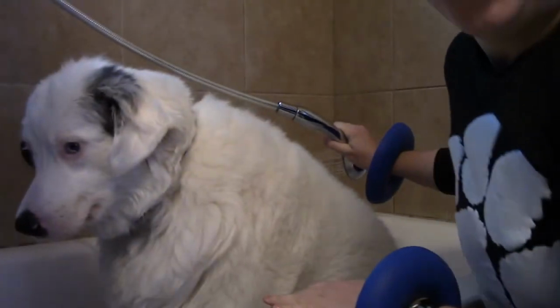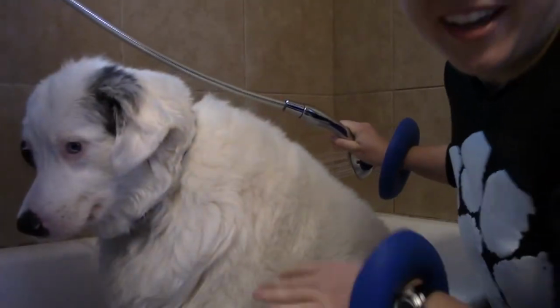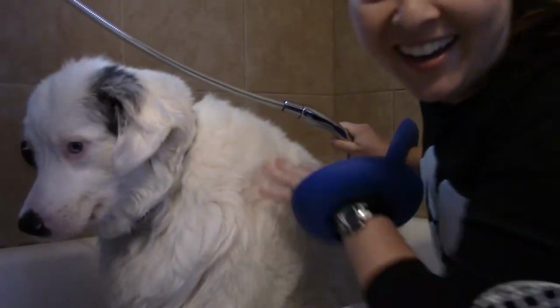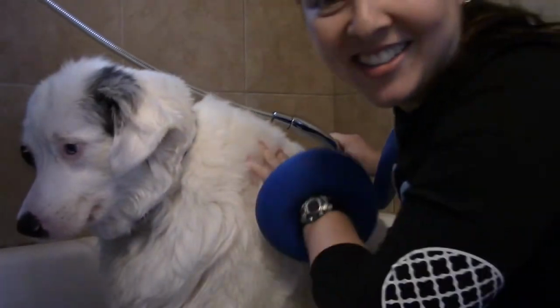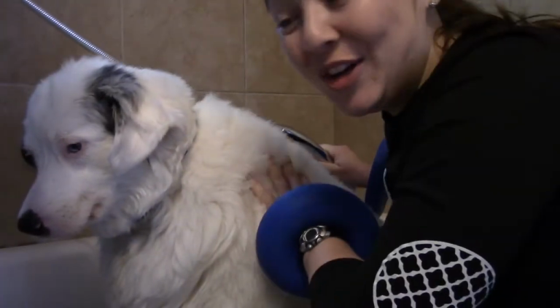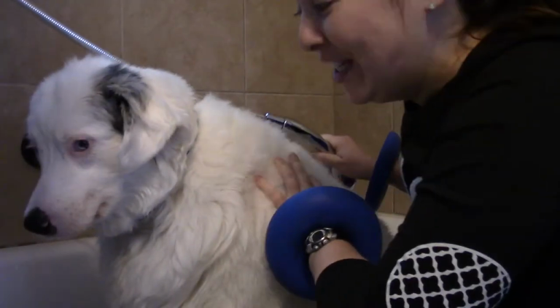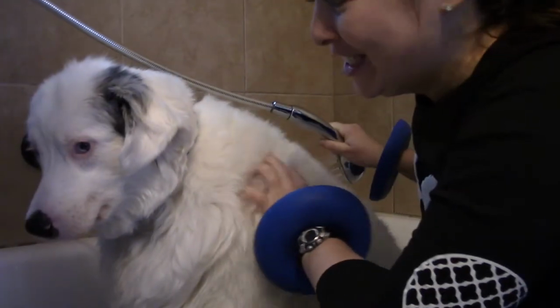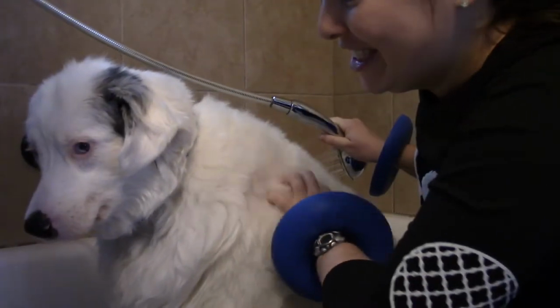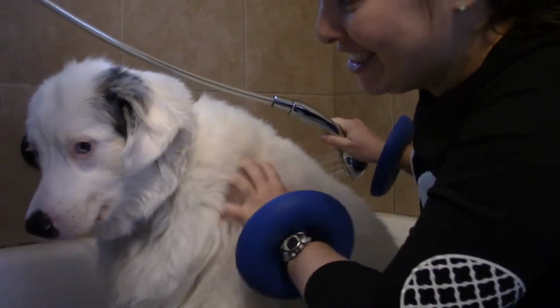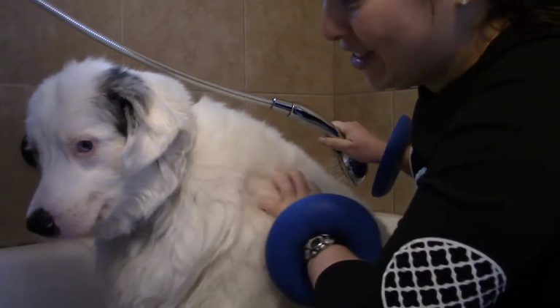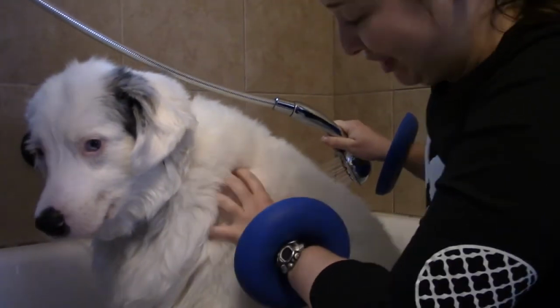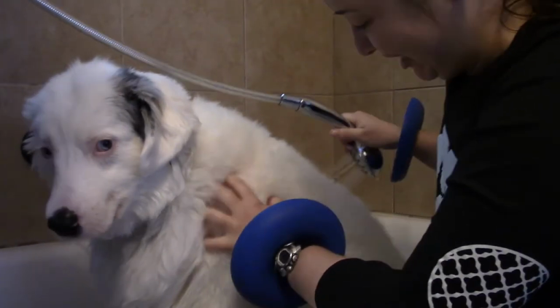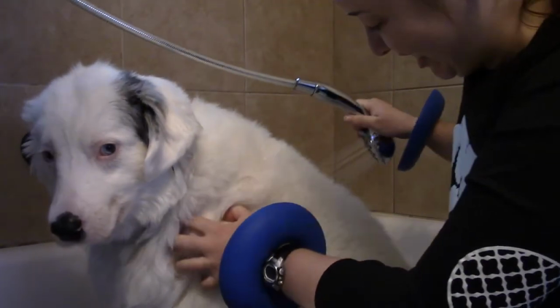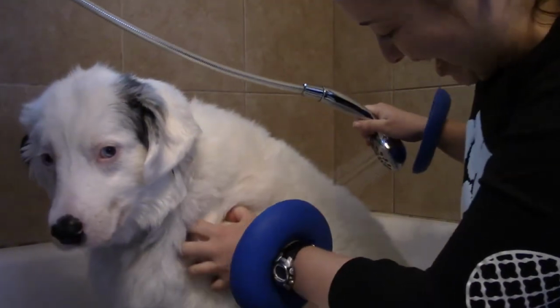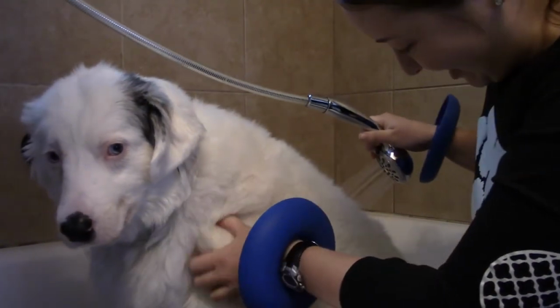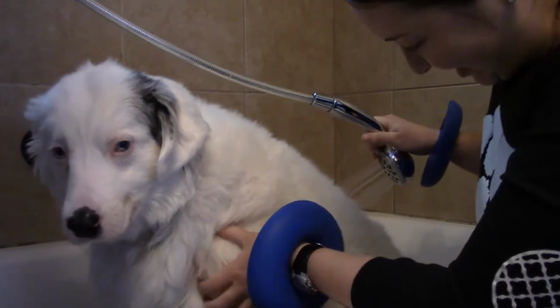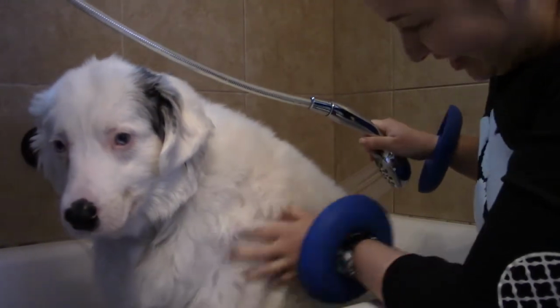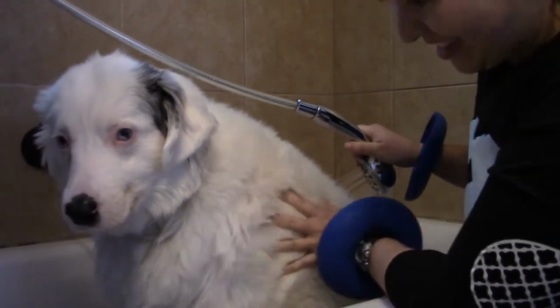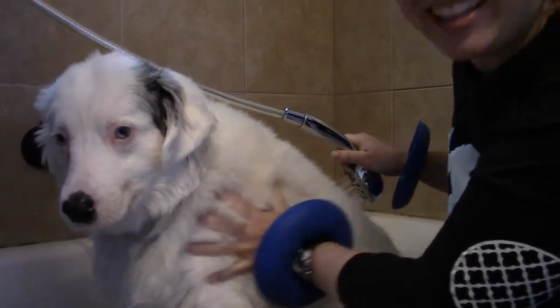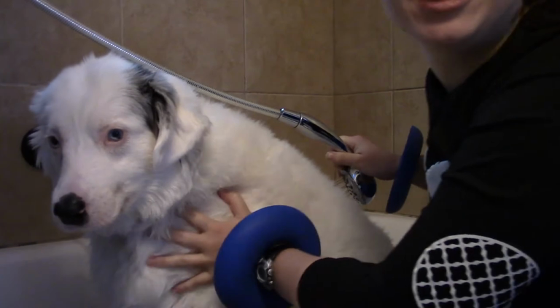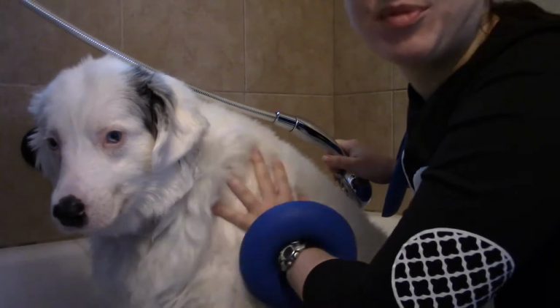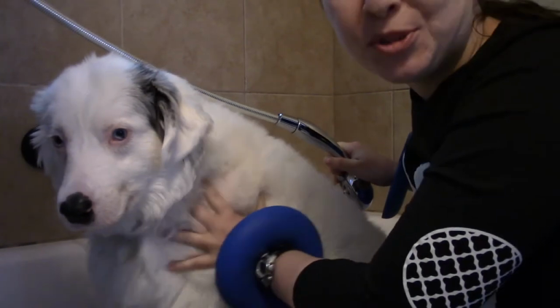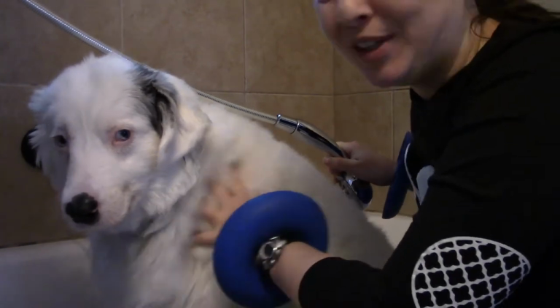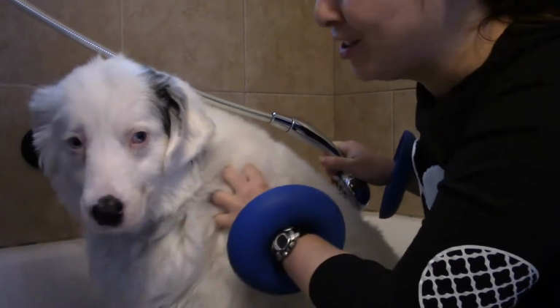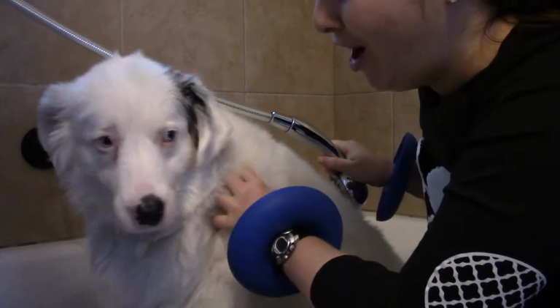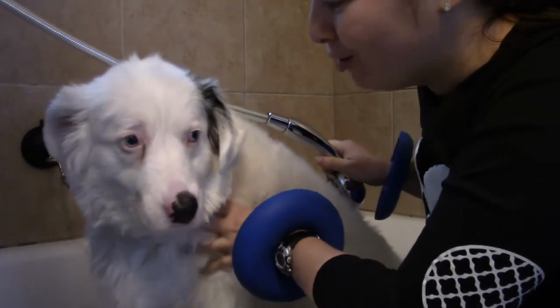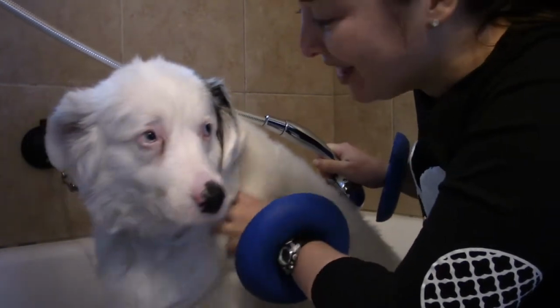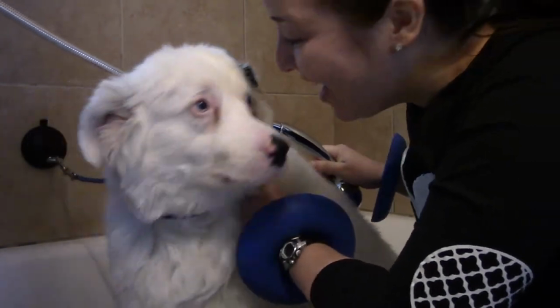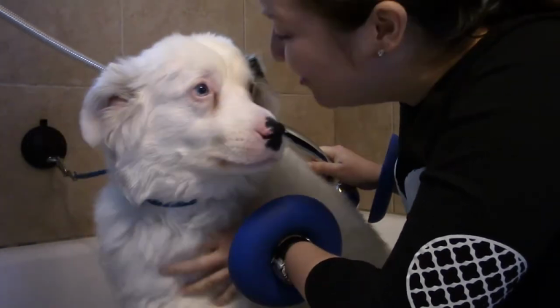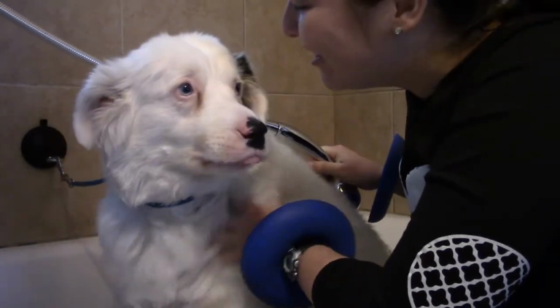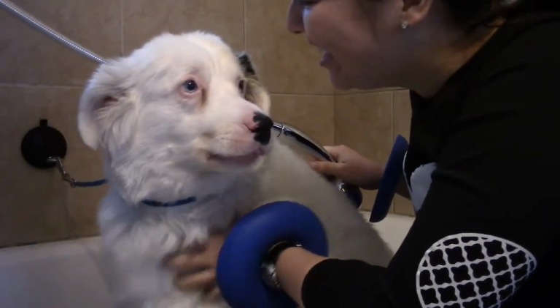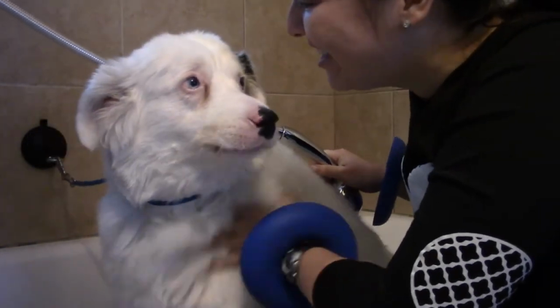Here is the real test, since Ike is a much bigger dog with a lot more hair.